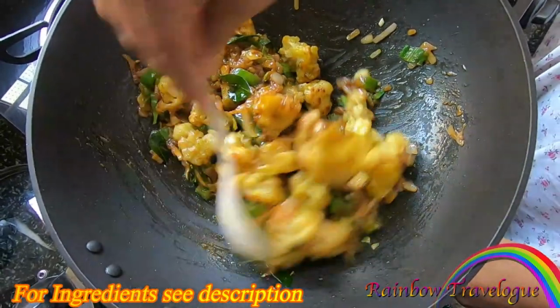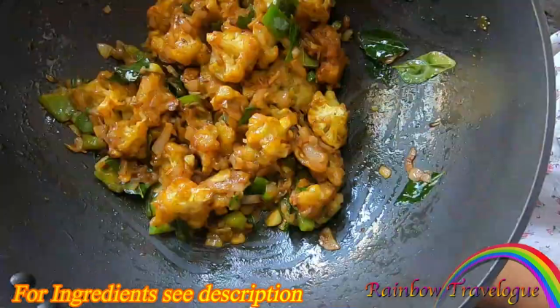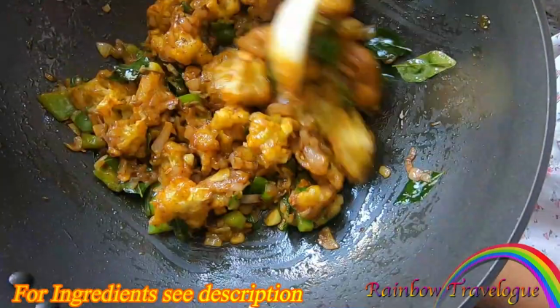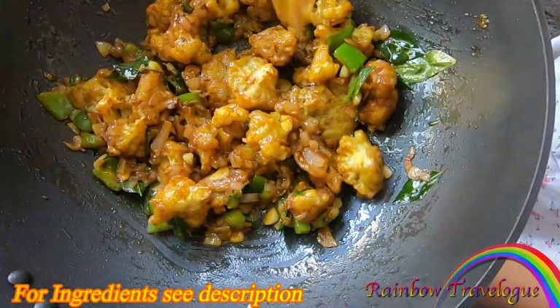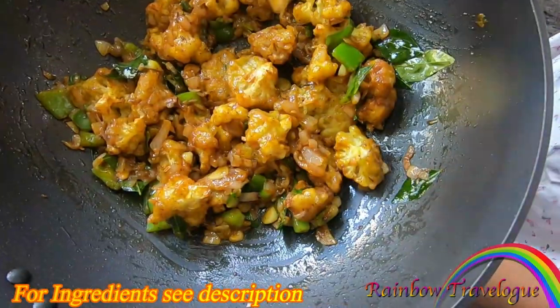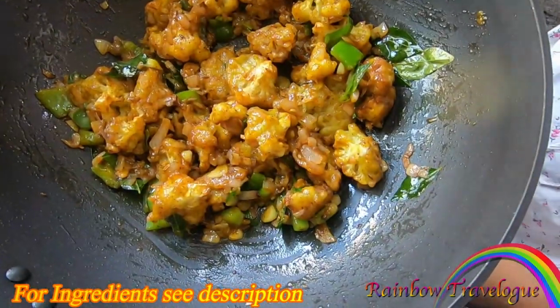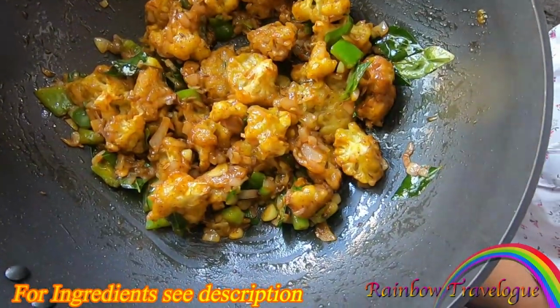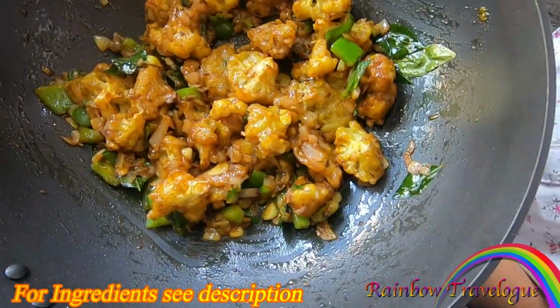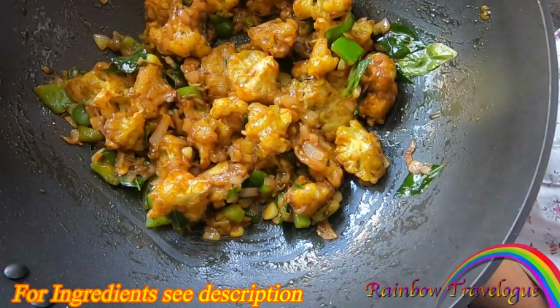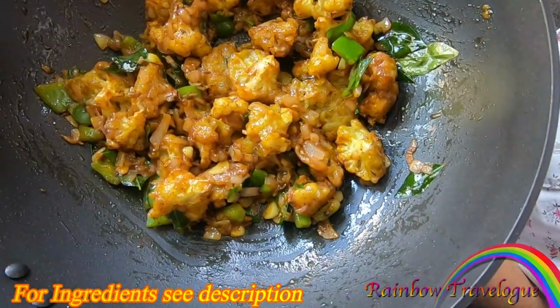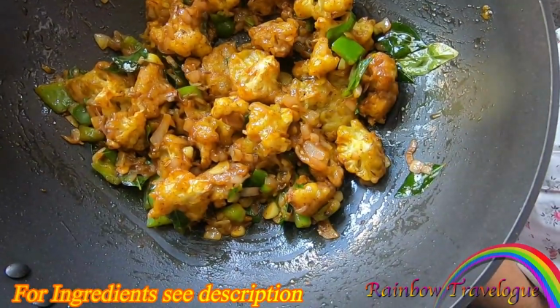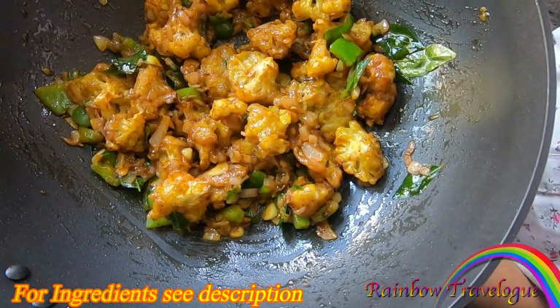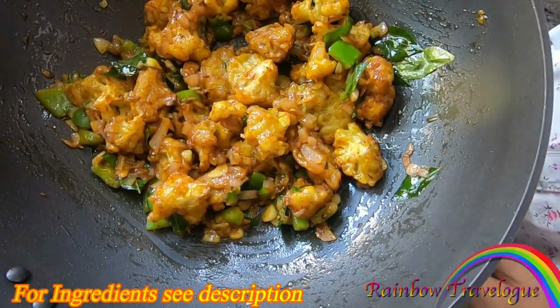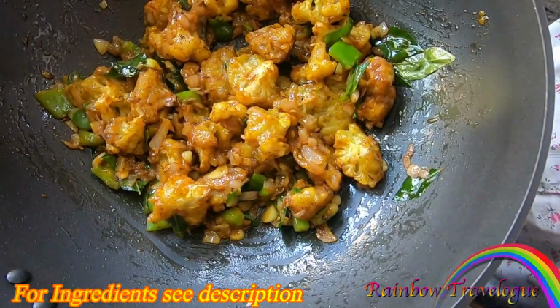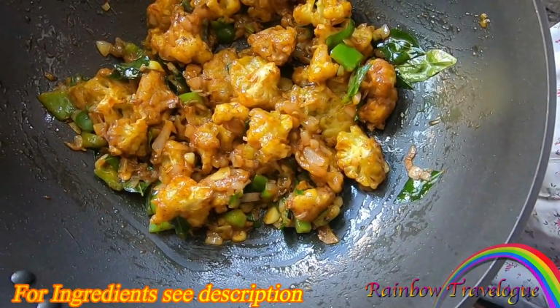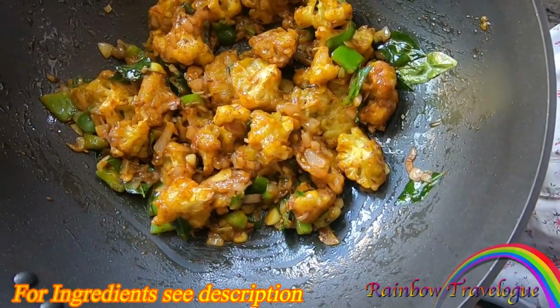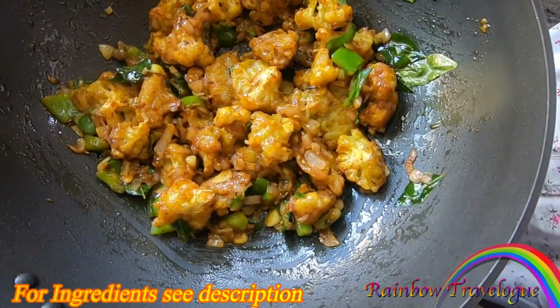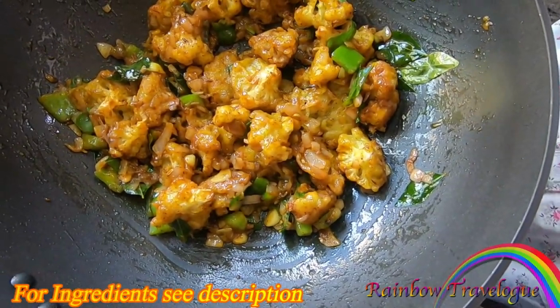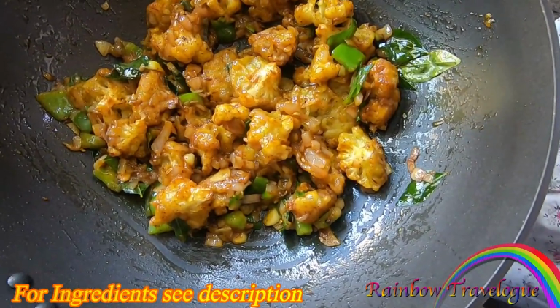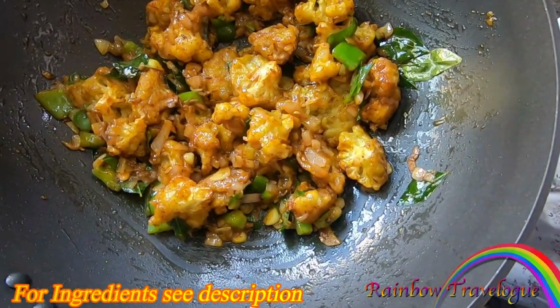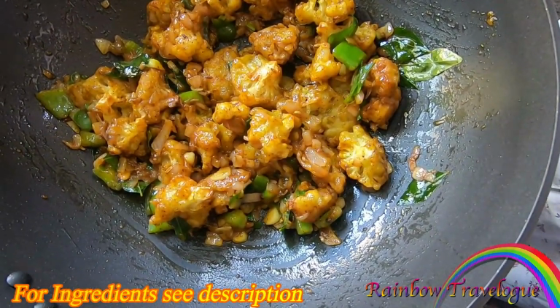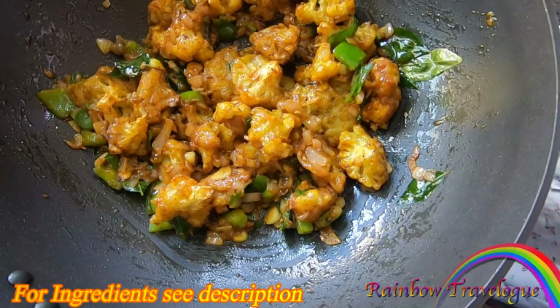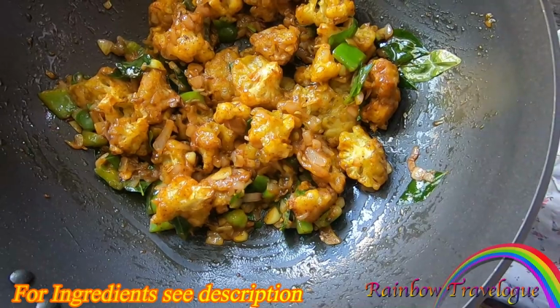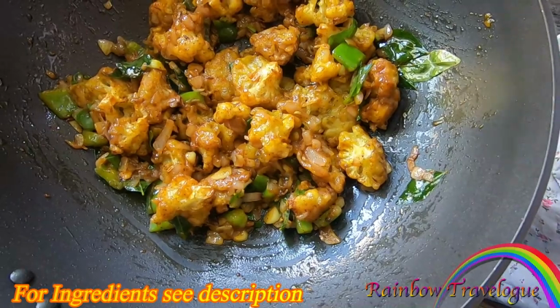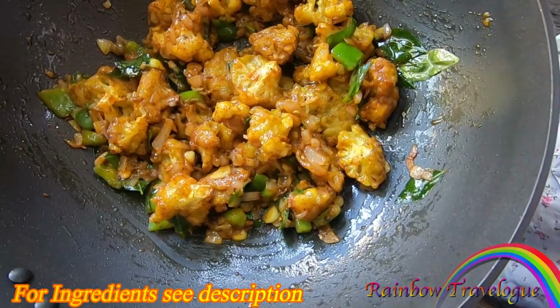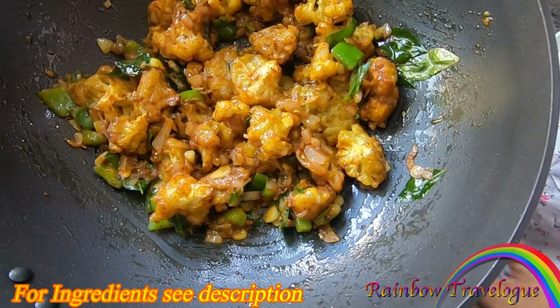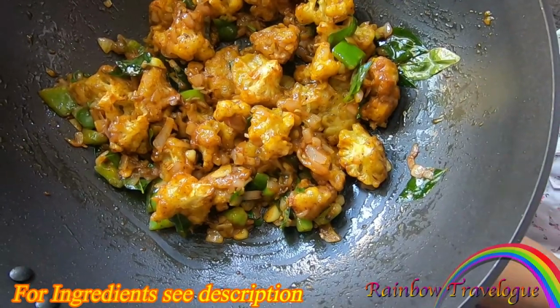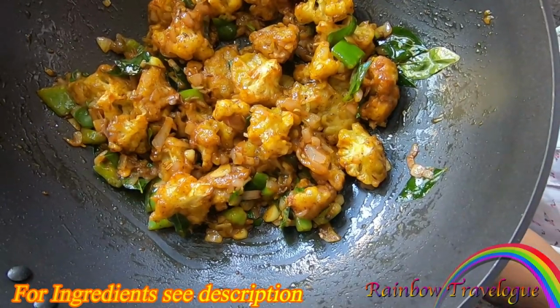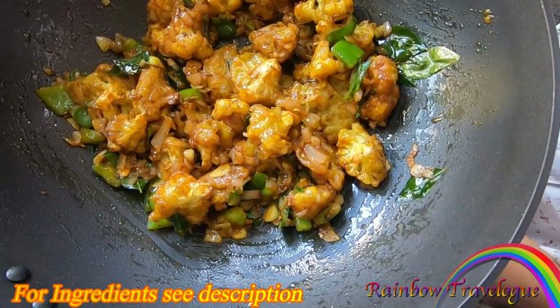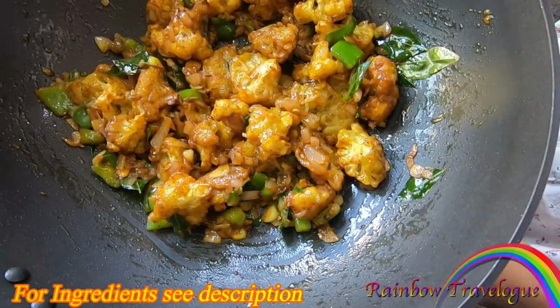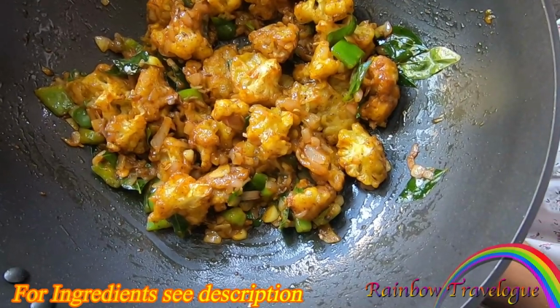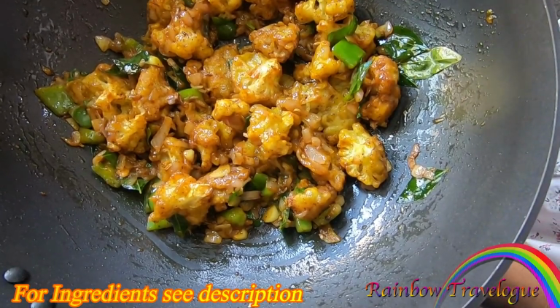If we put the pepper in the pot, the cauliflower is ready.